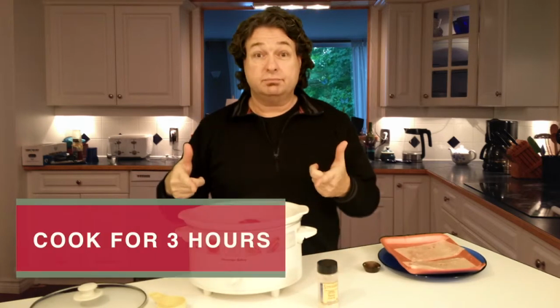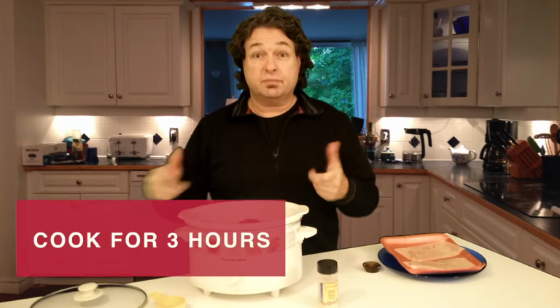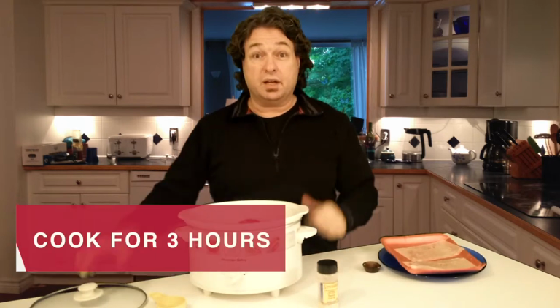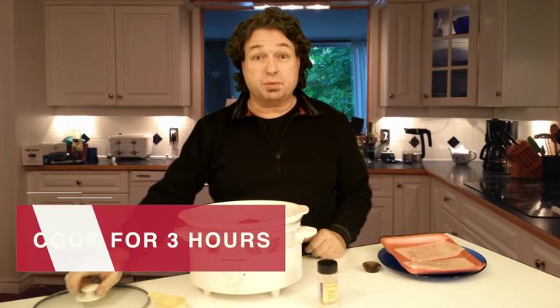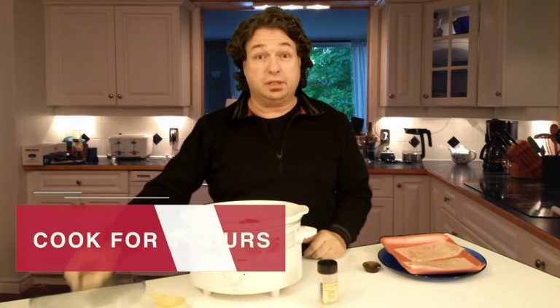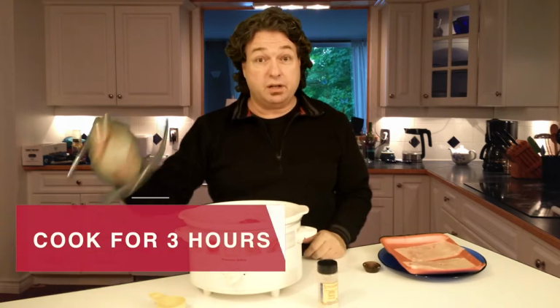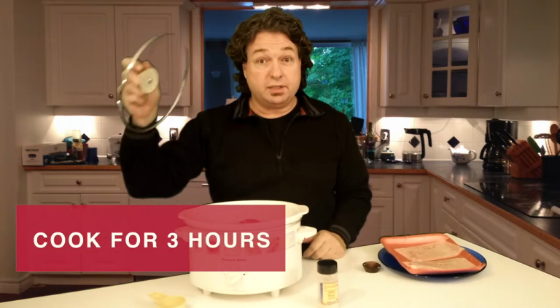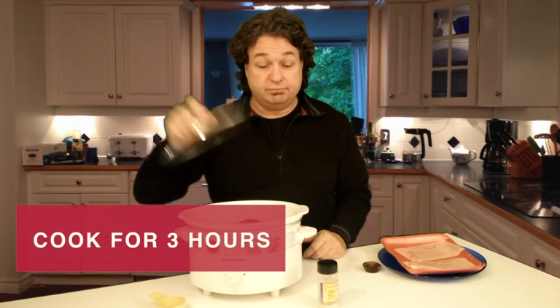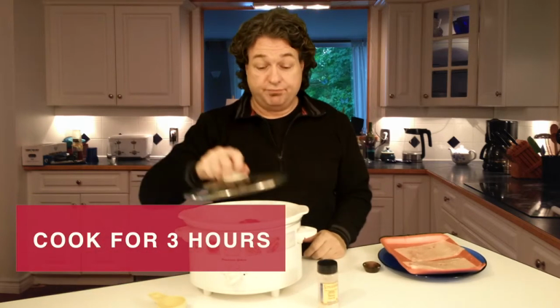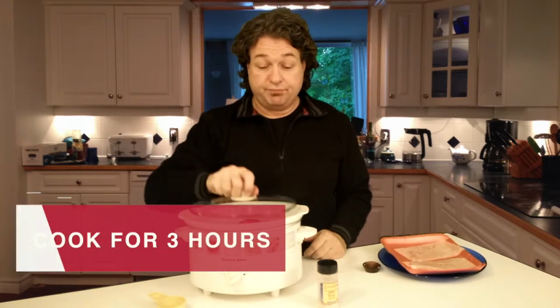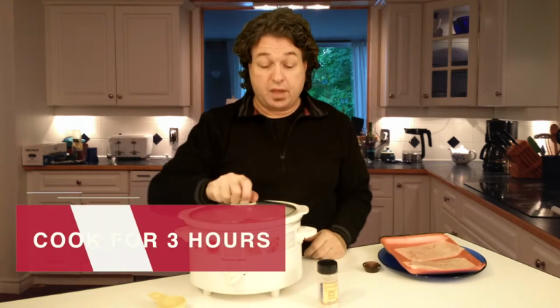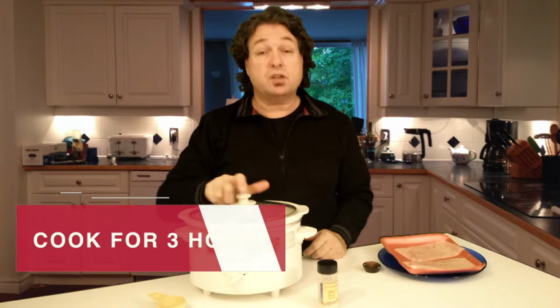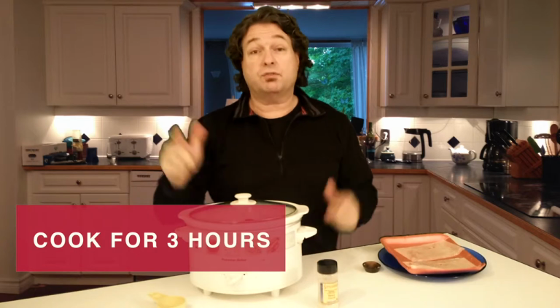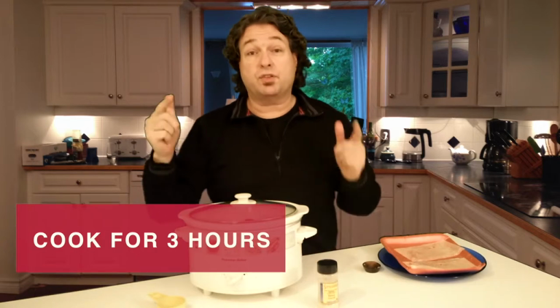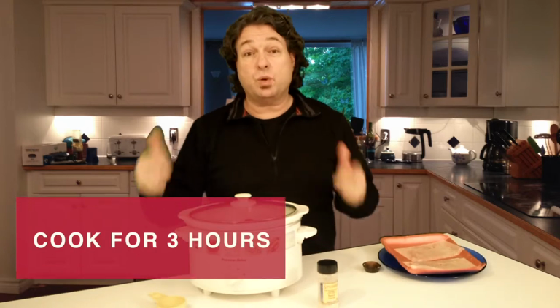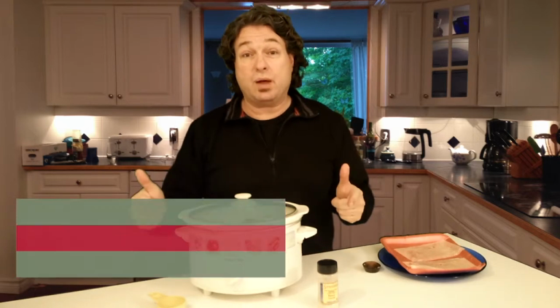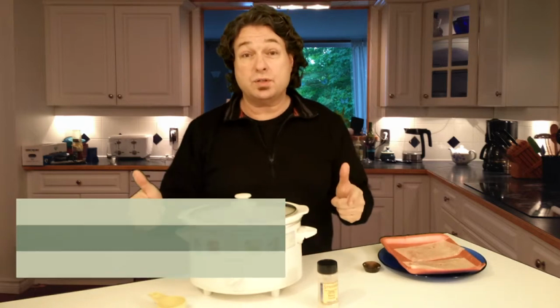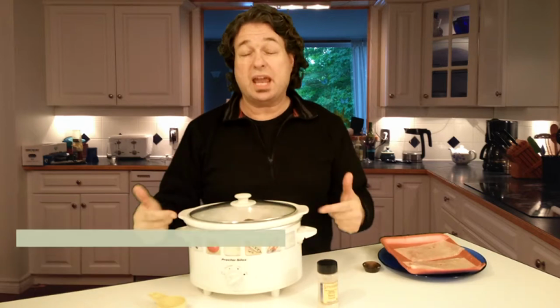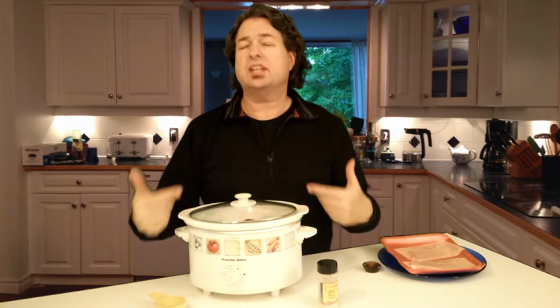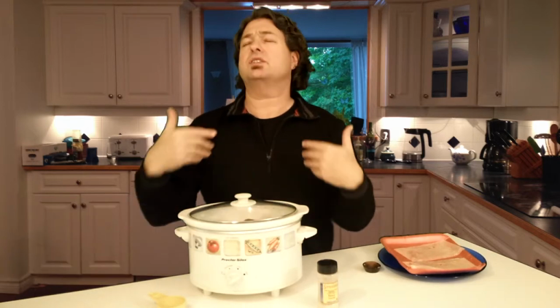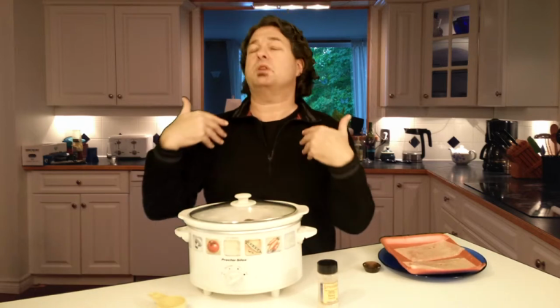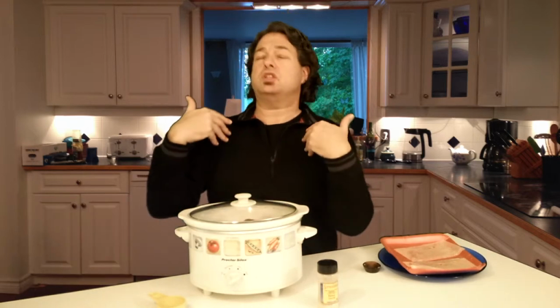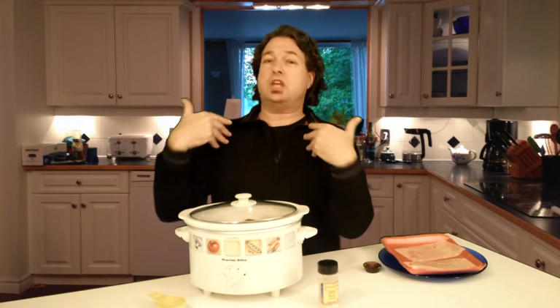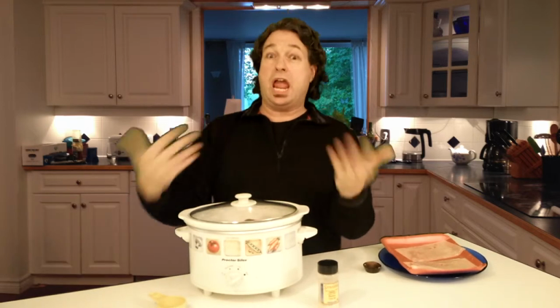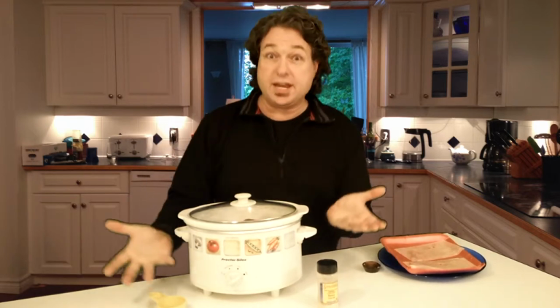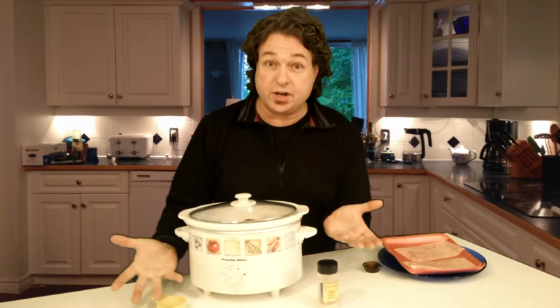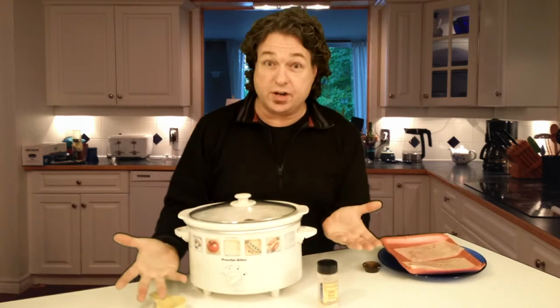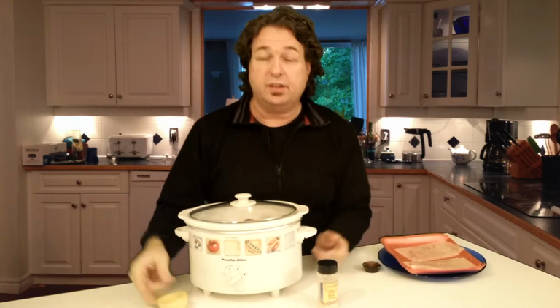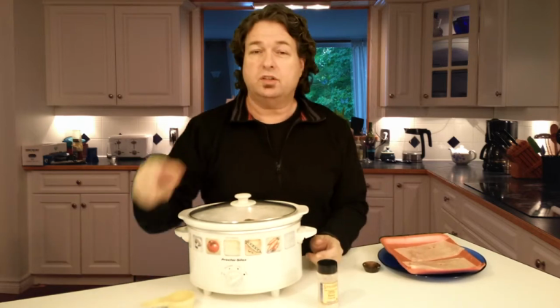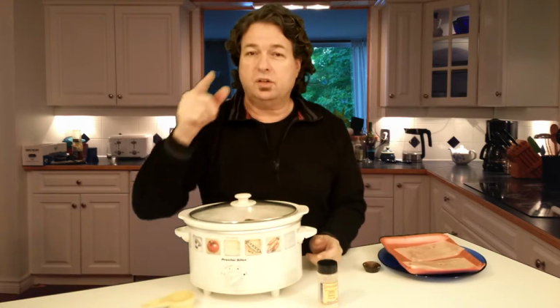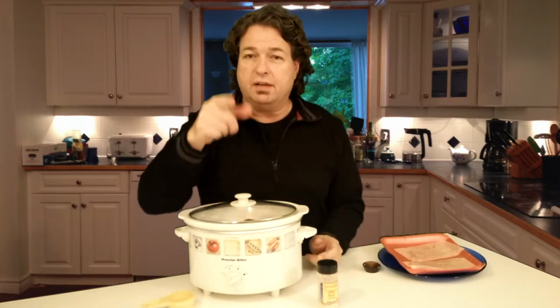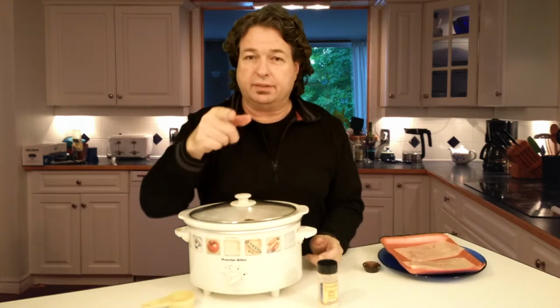Now I'm going to put the lid on it and cook it for three hours, and it's going to be tender. You'll love it.